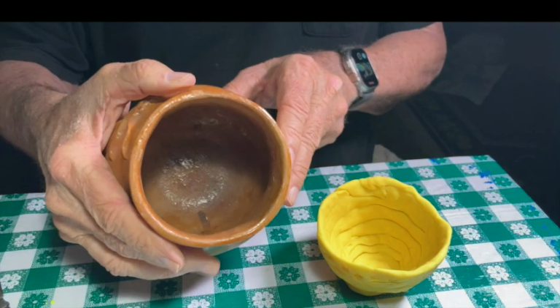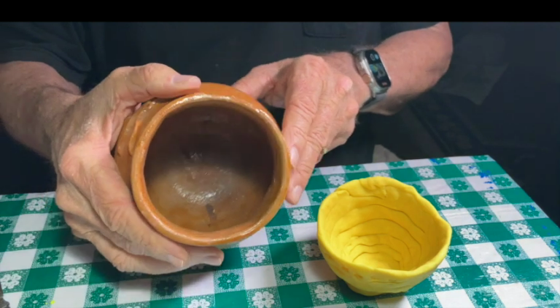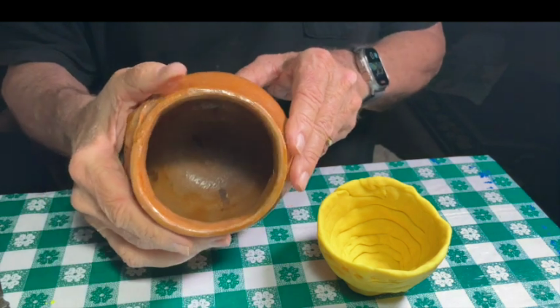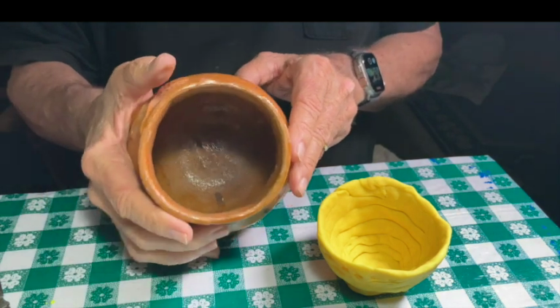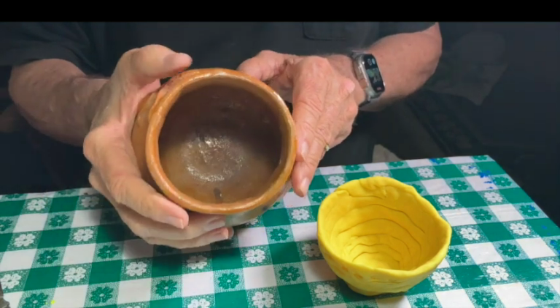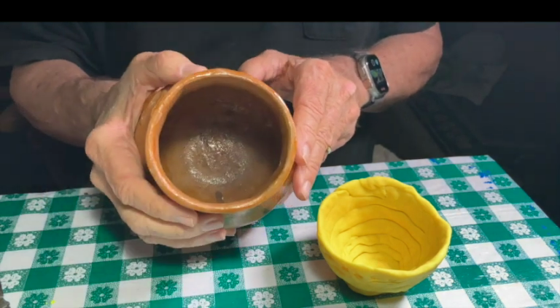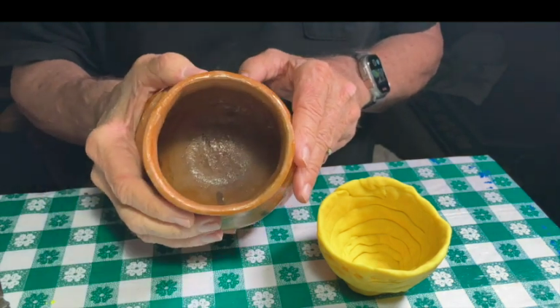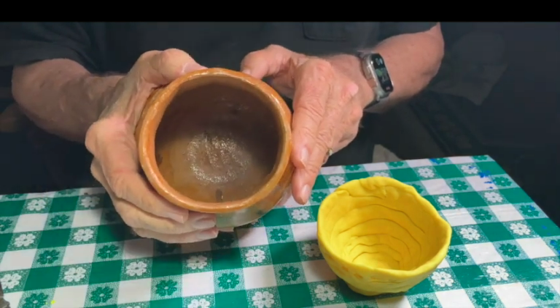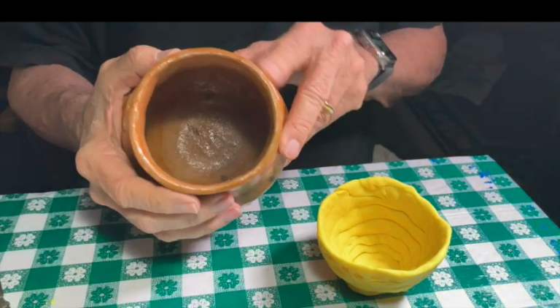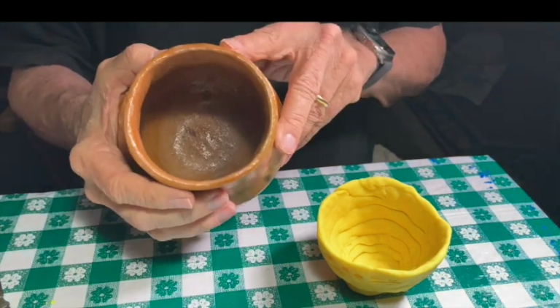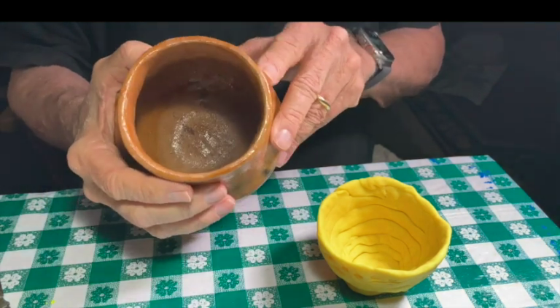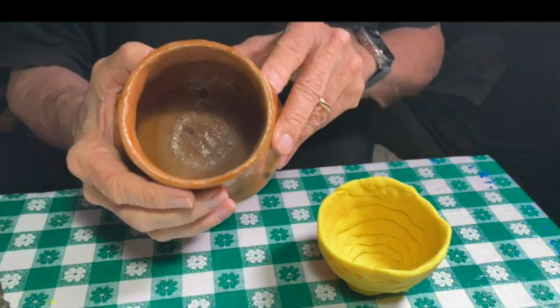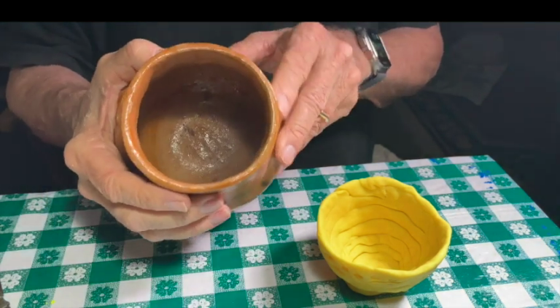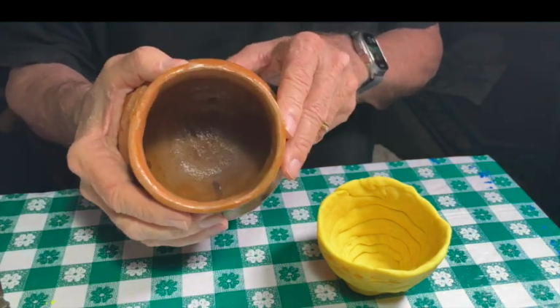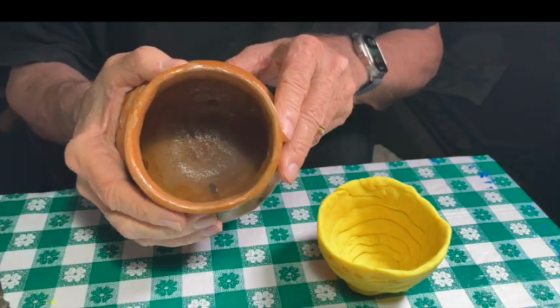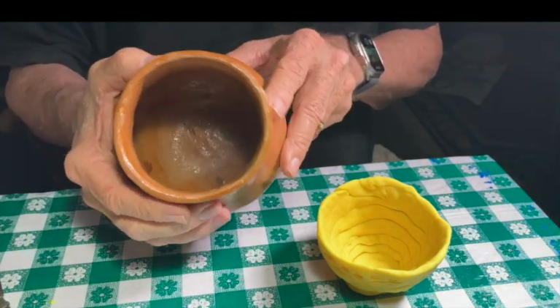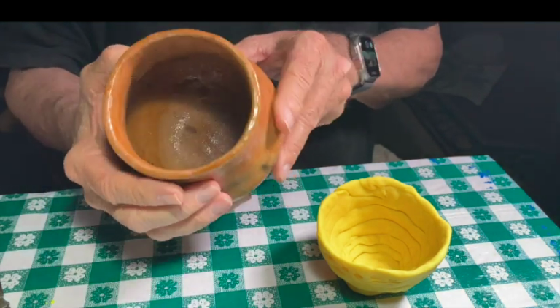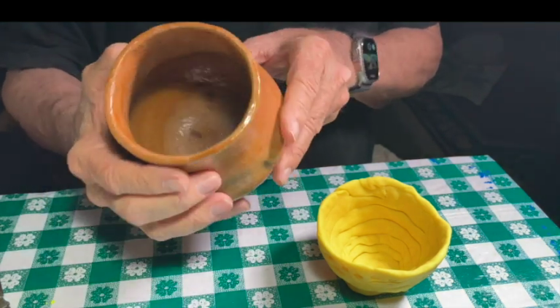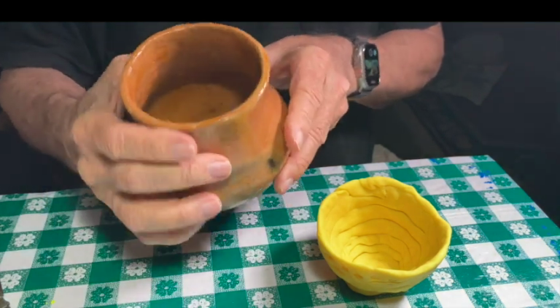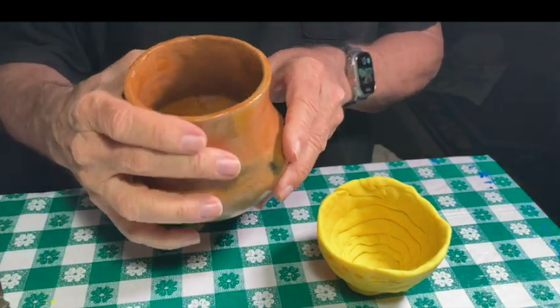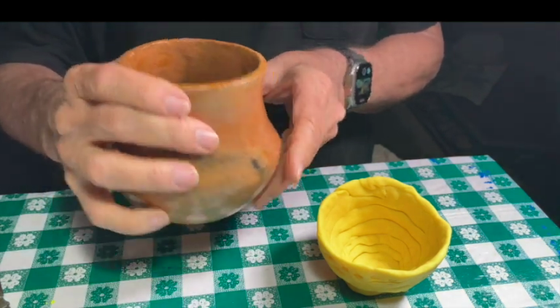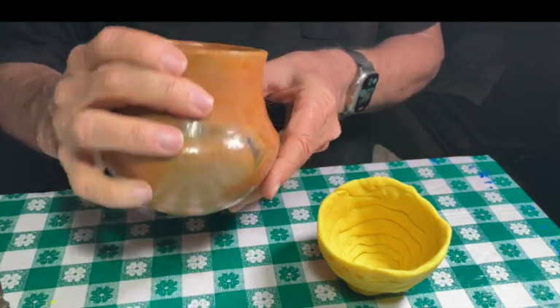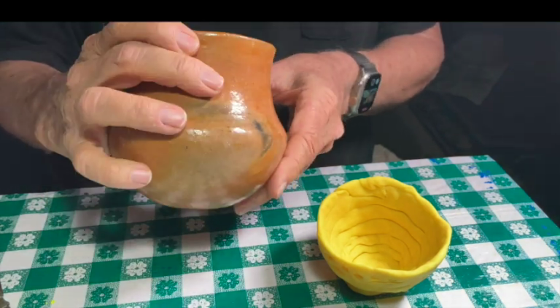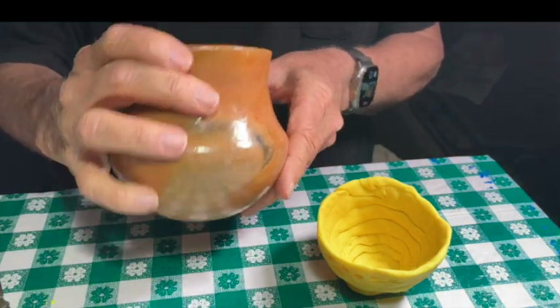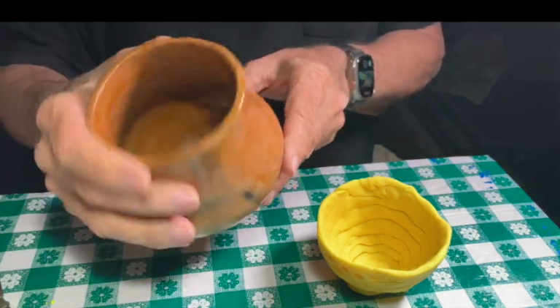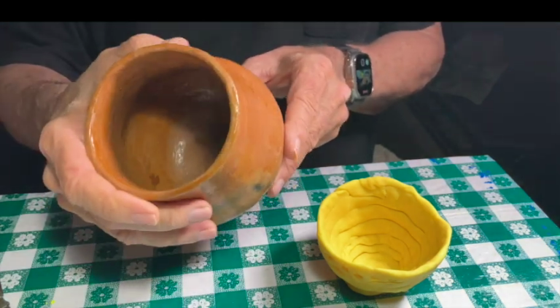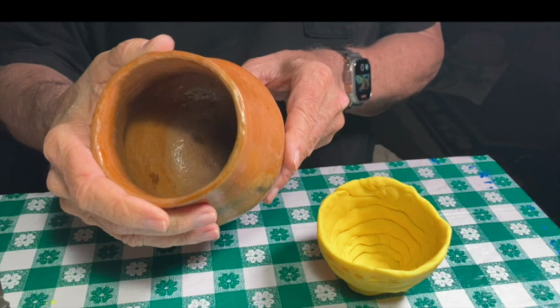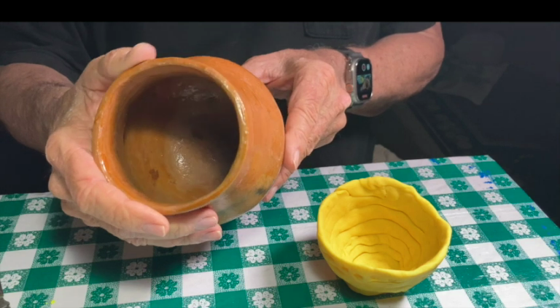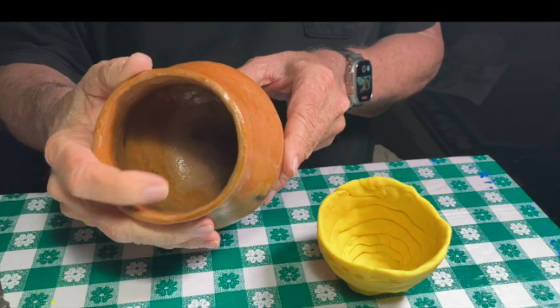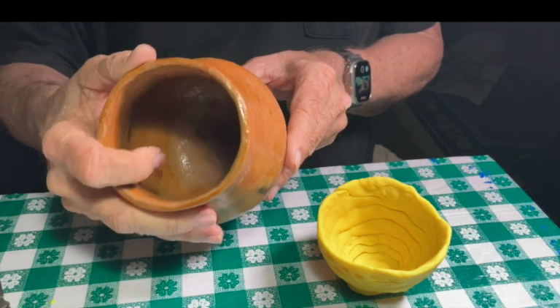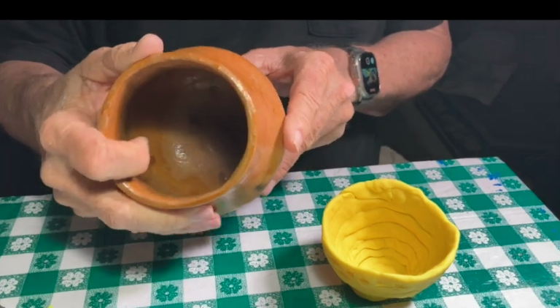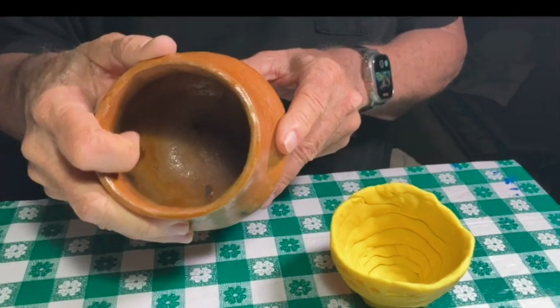Here's a real Indian pot. Notice how it's not completely round? Yep.